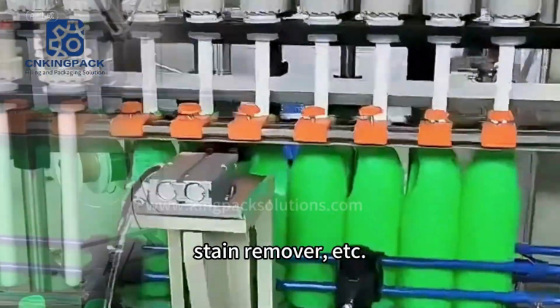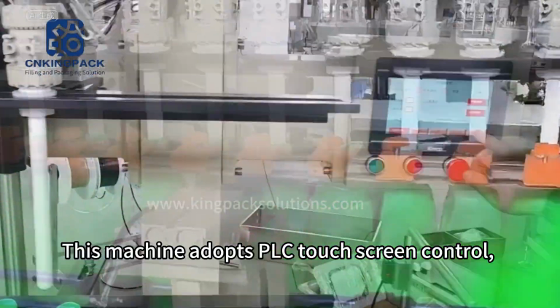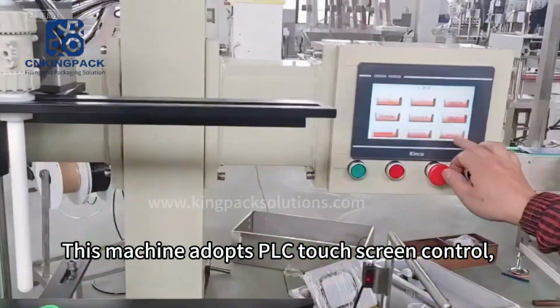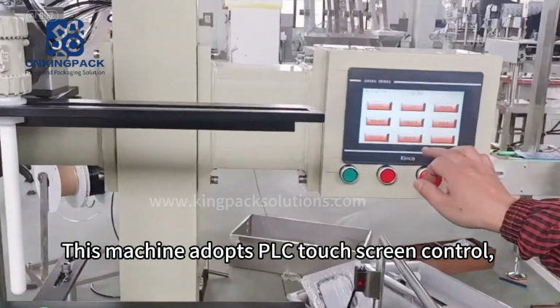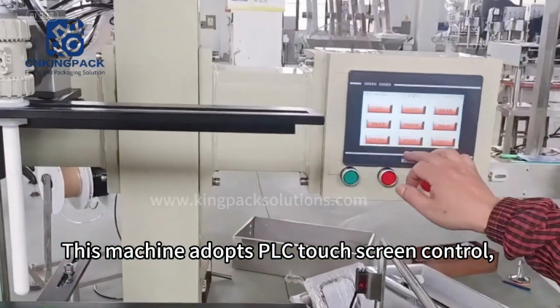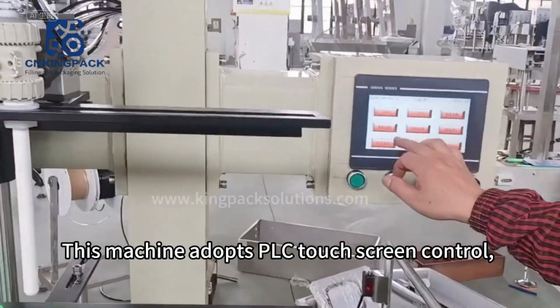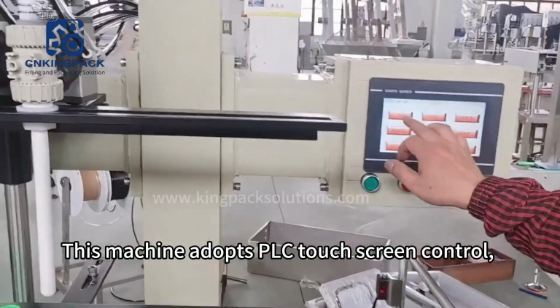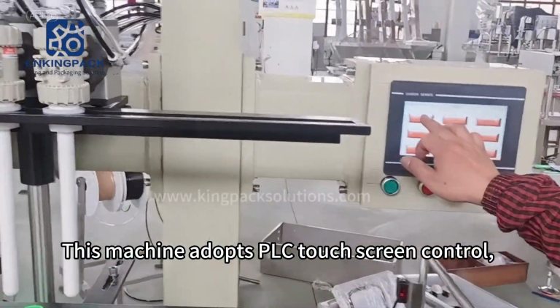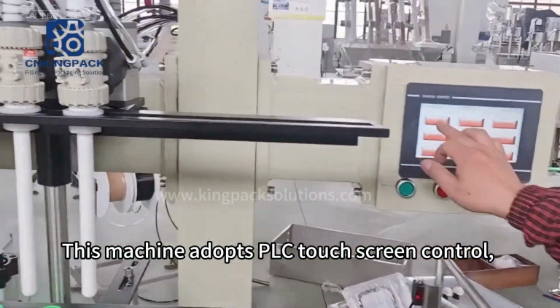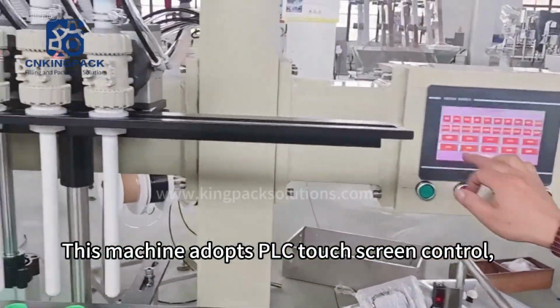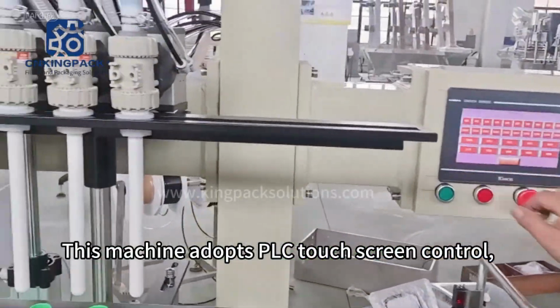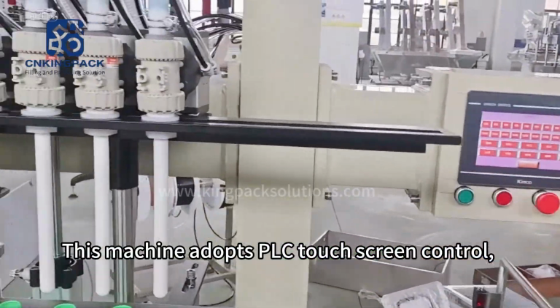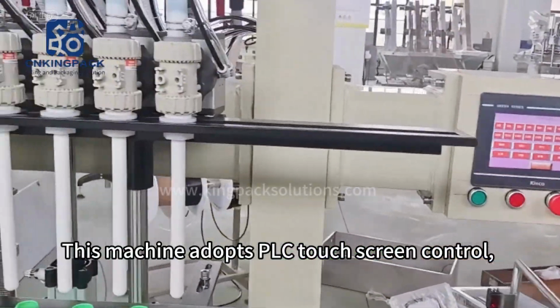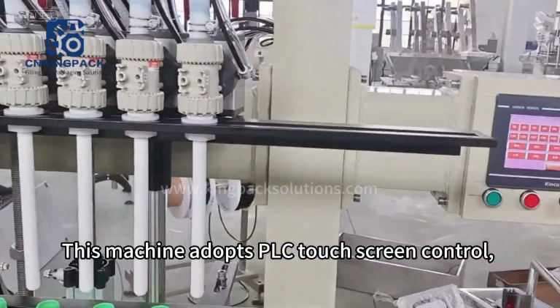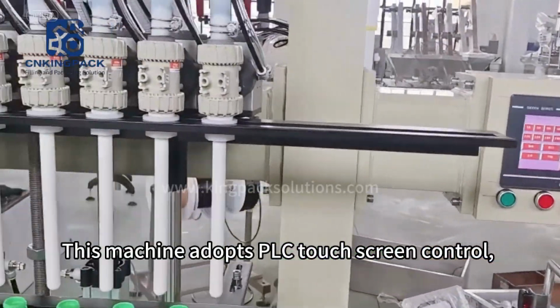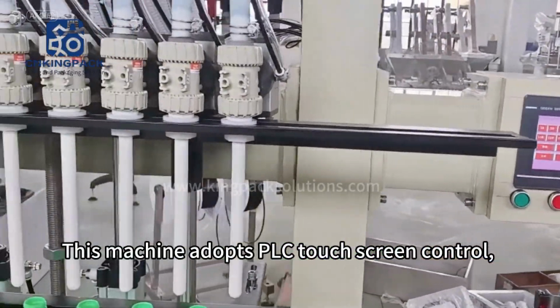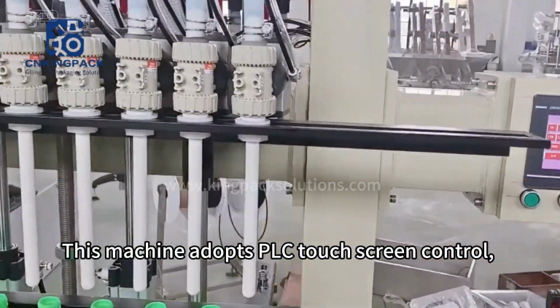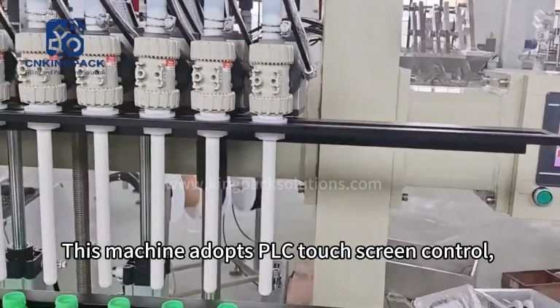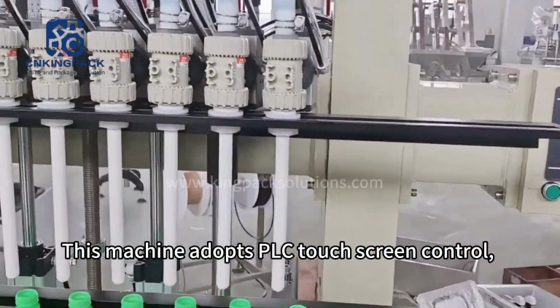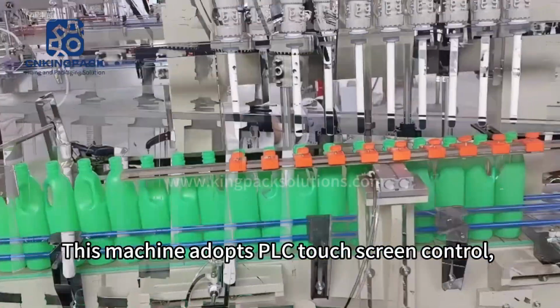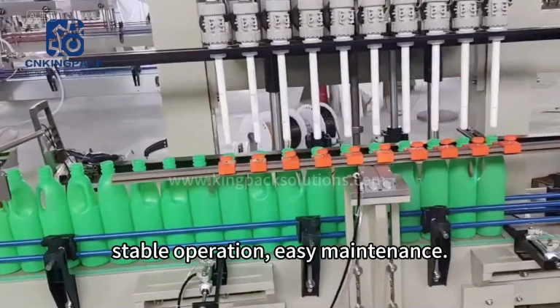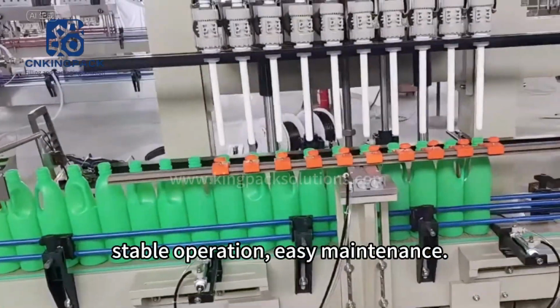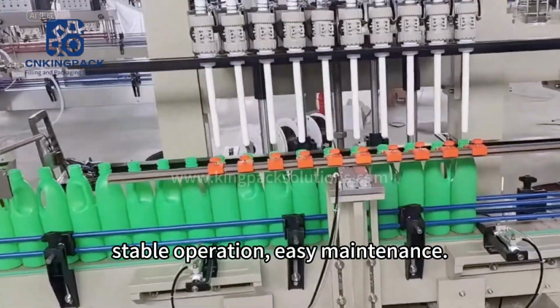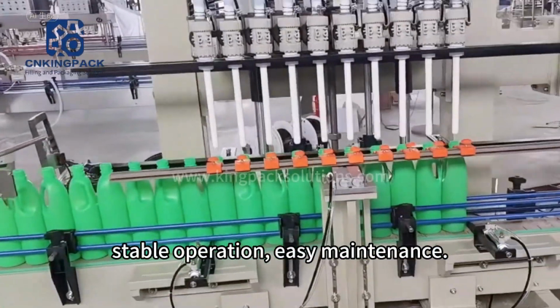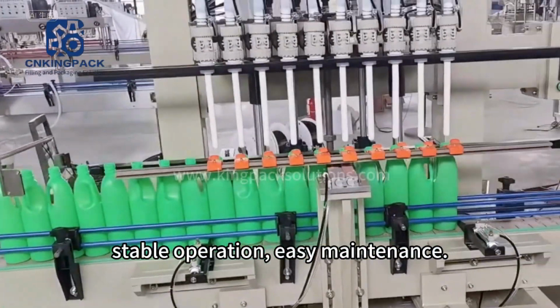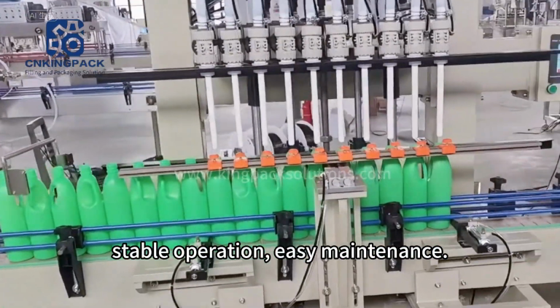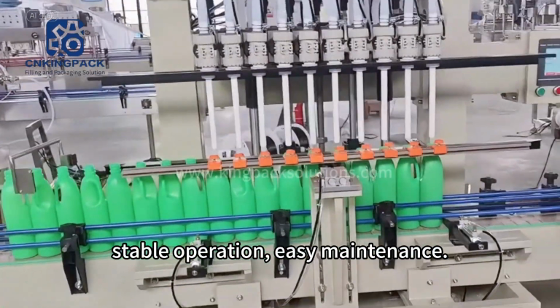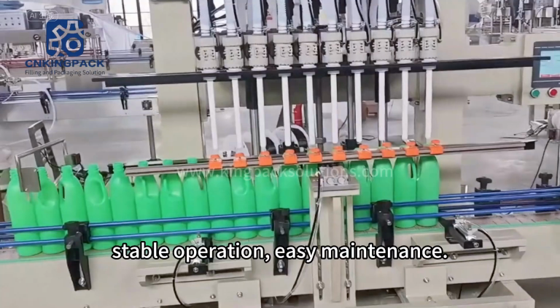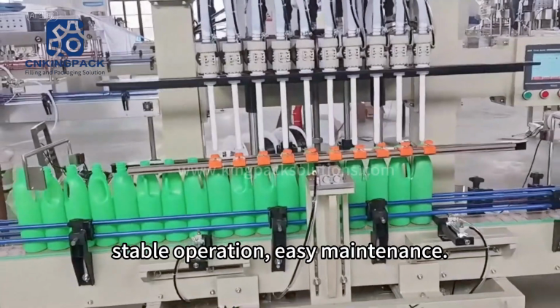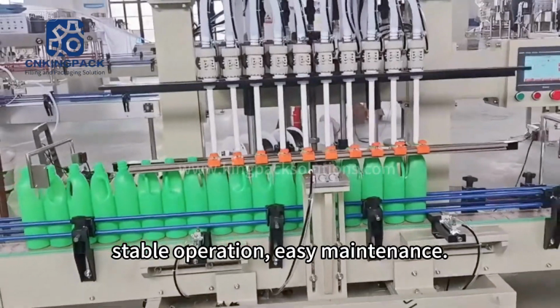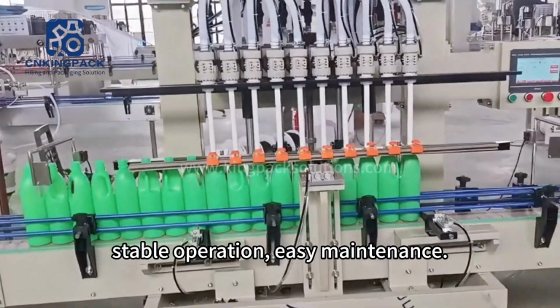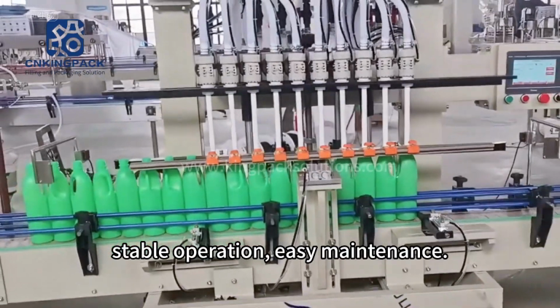This machine adopts PLC touchscreen control, with stable operation and easy maintenance.